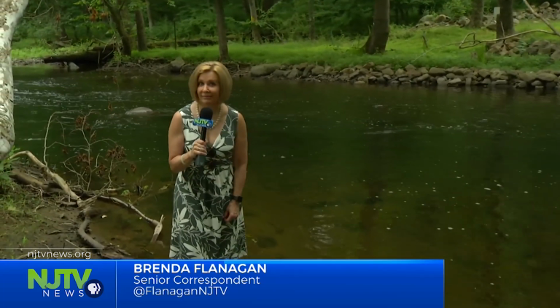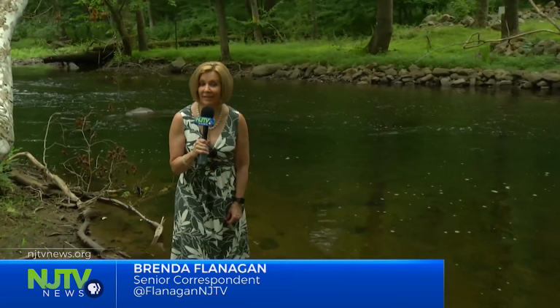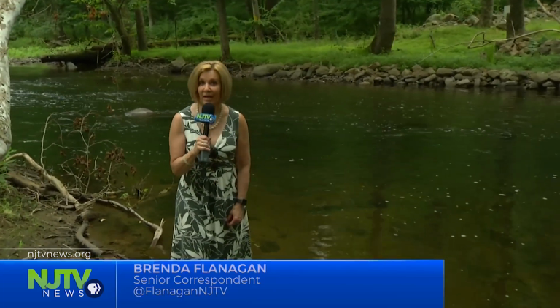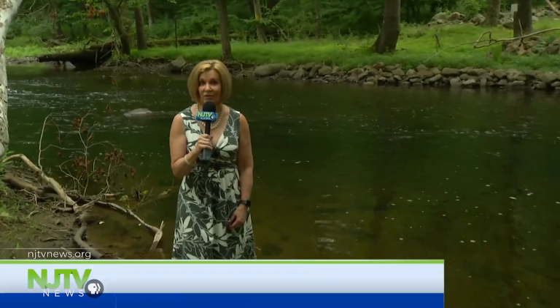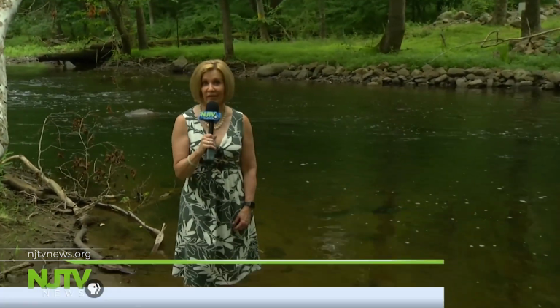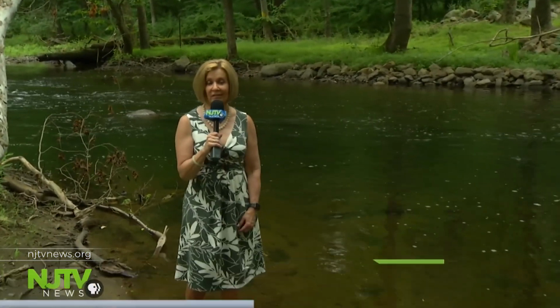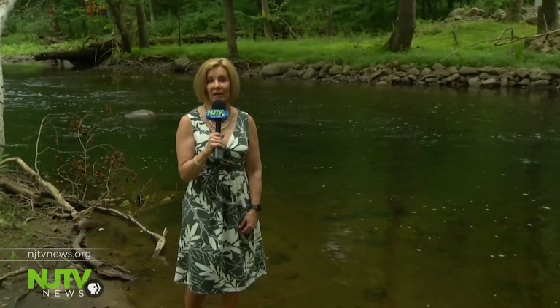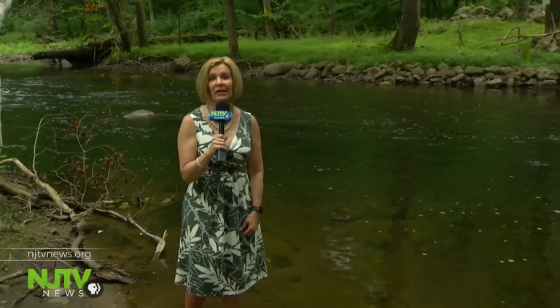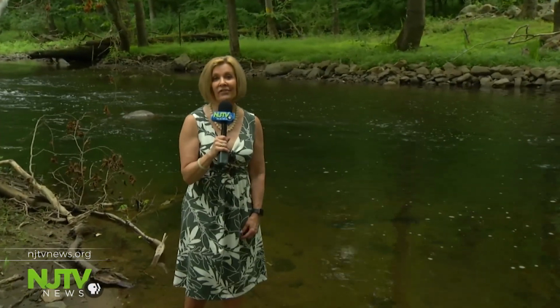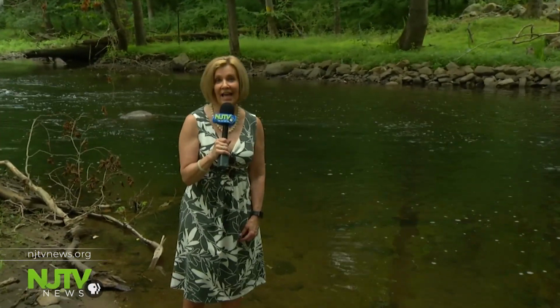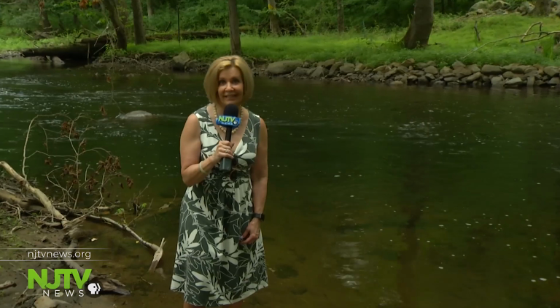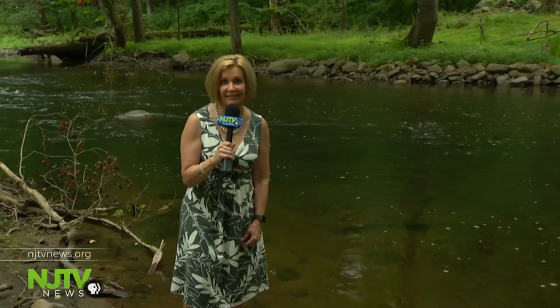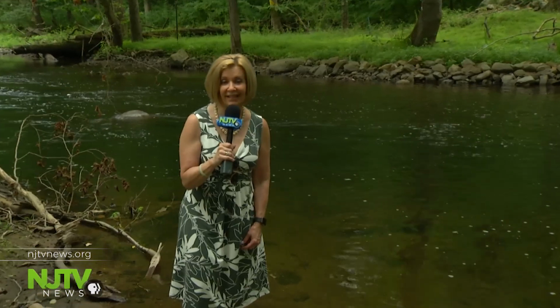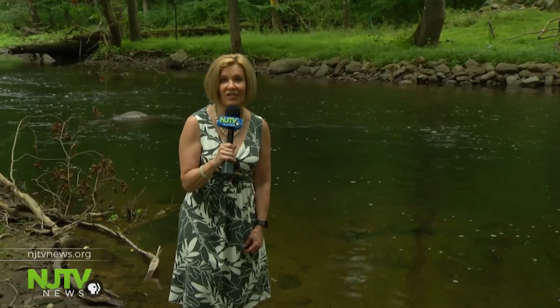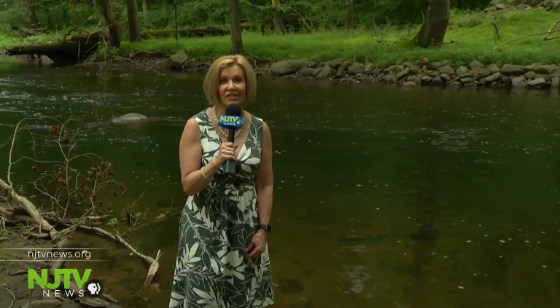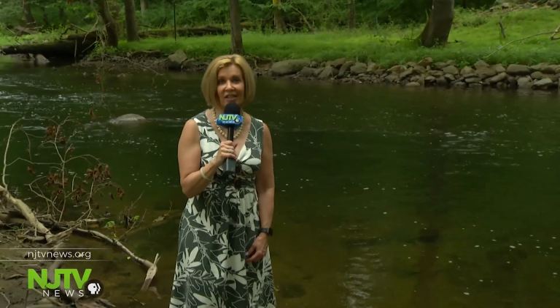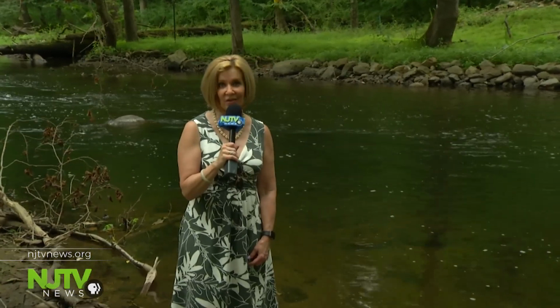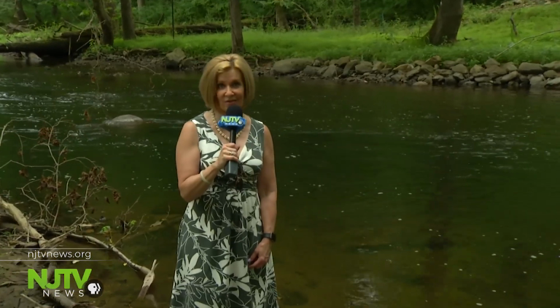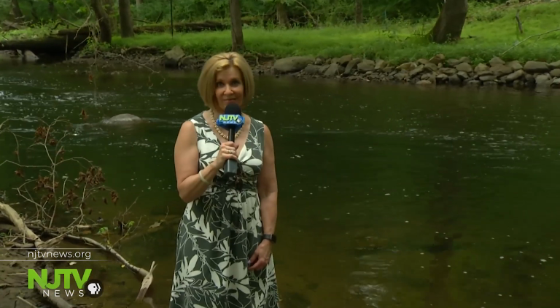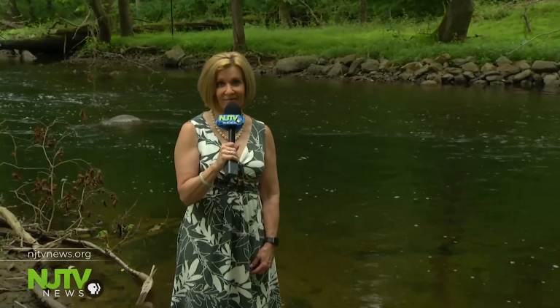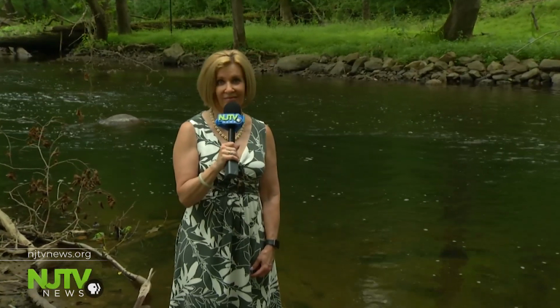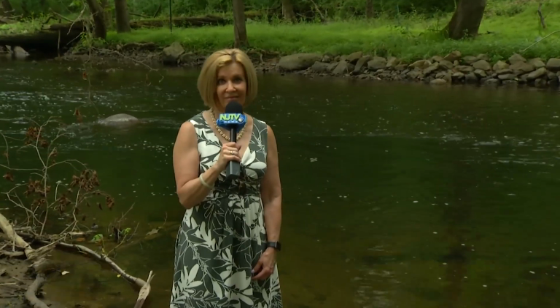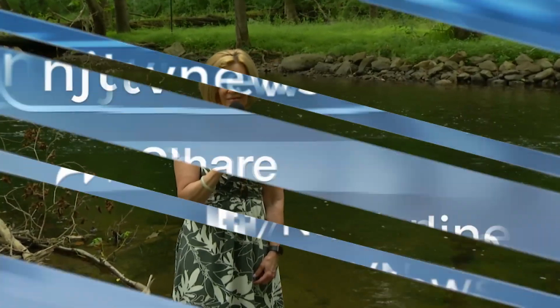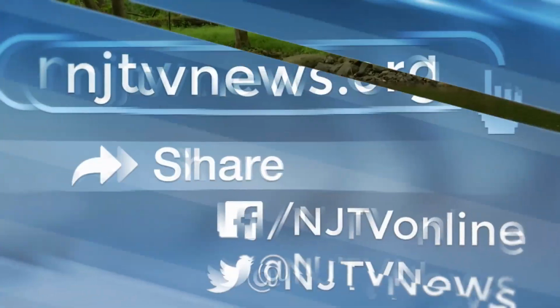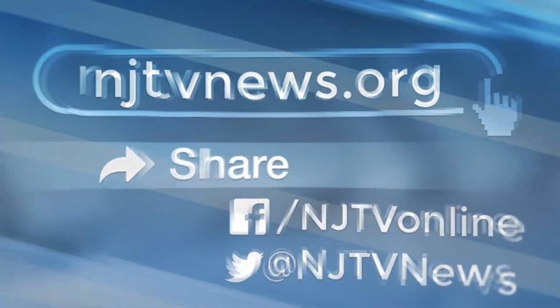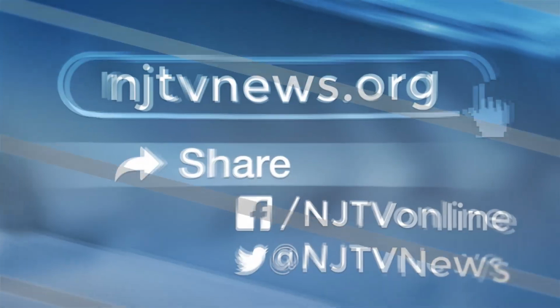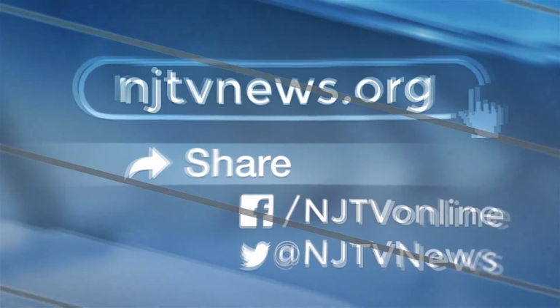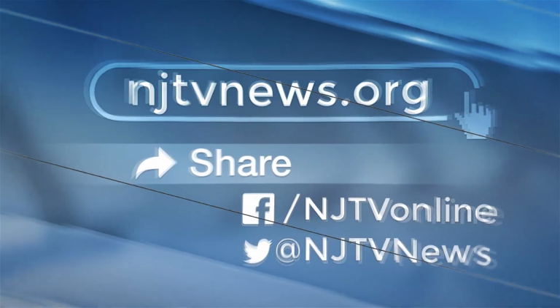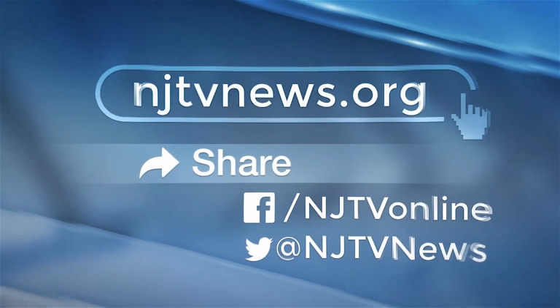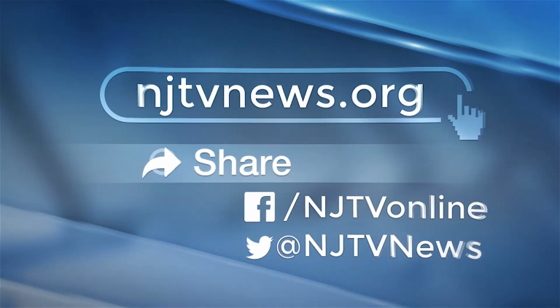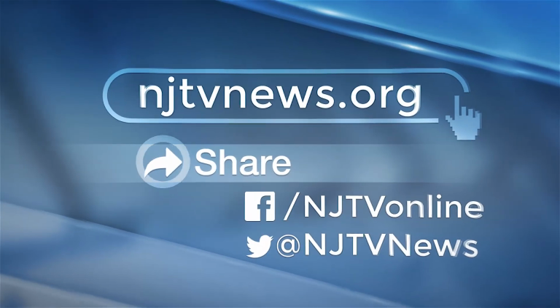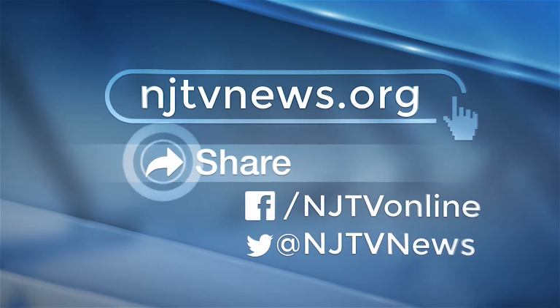In Mansfield, I'm Brenda Flanagan, NJTV News.